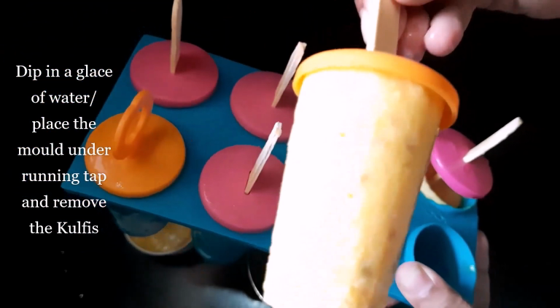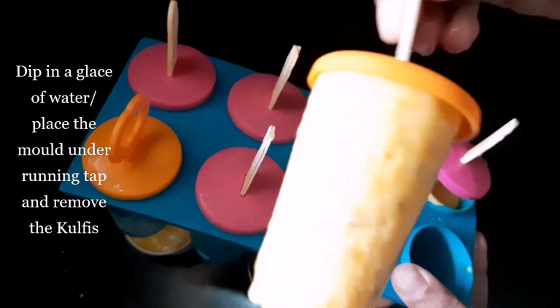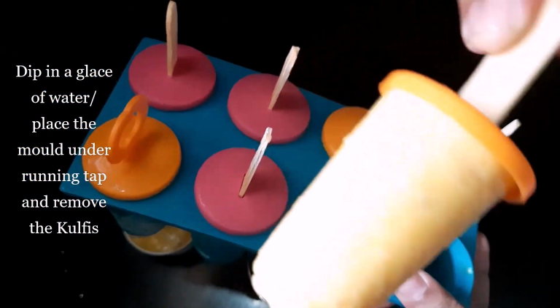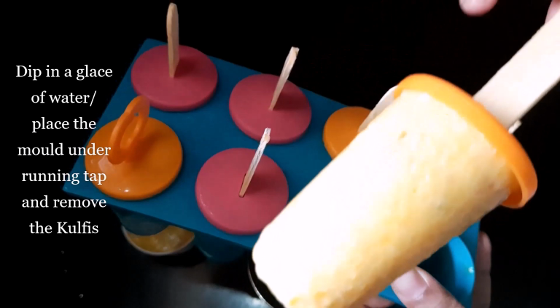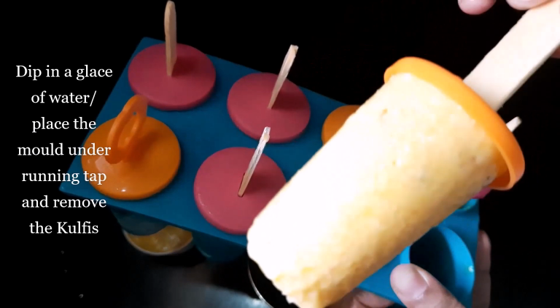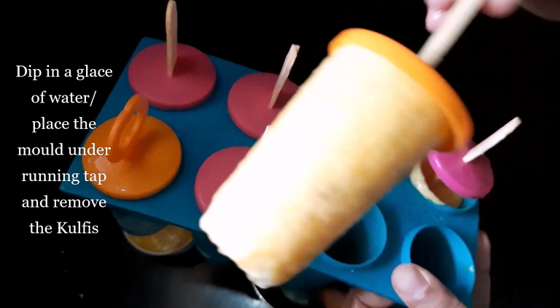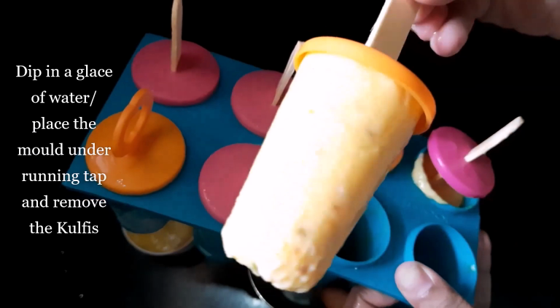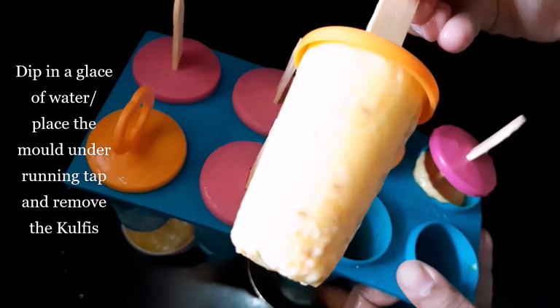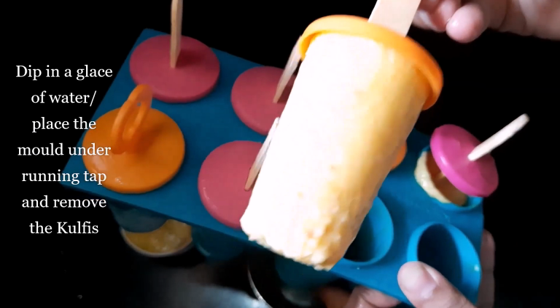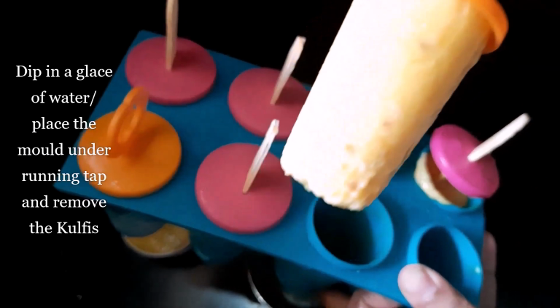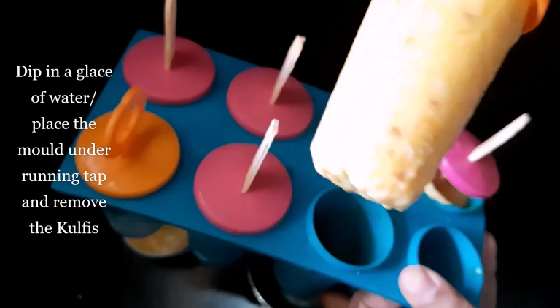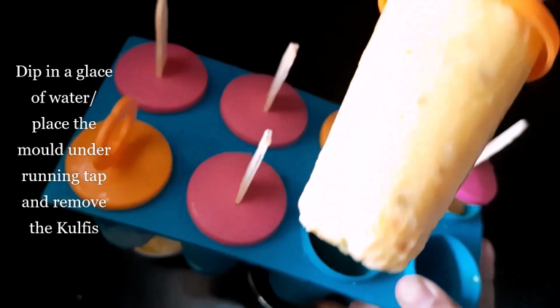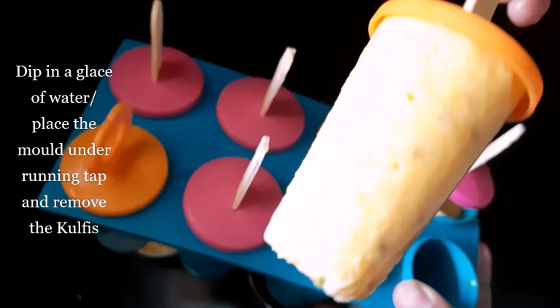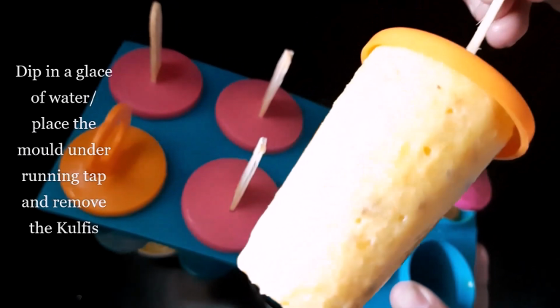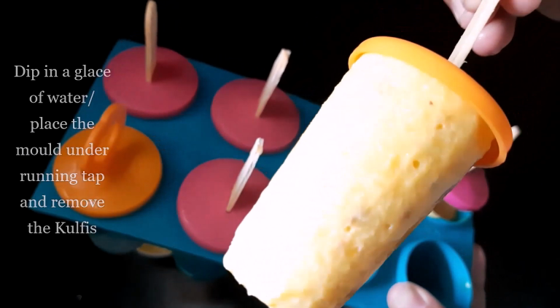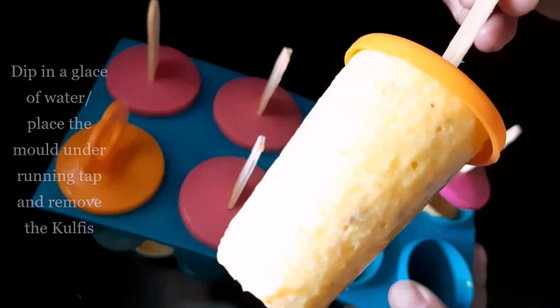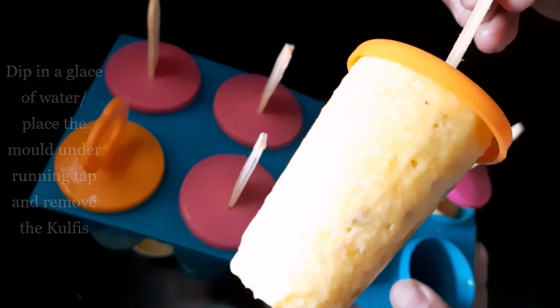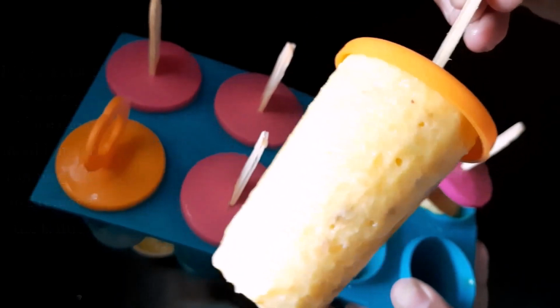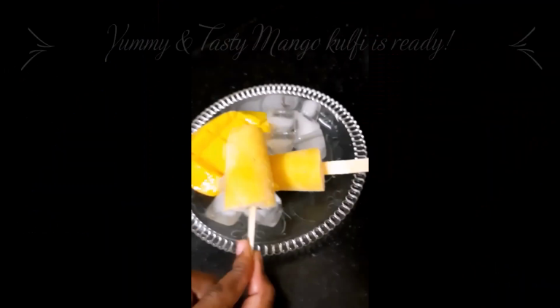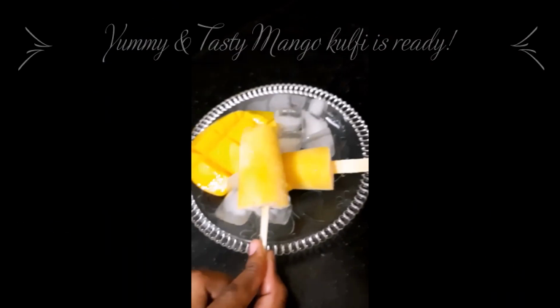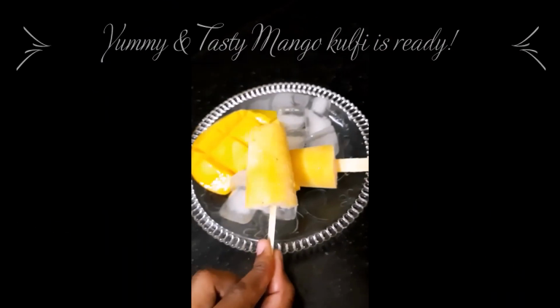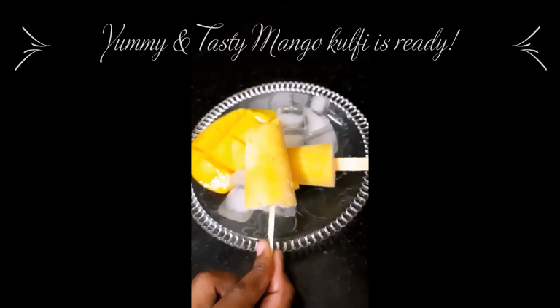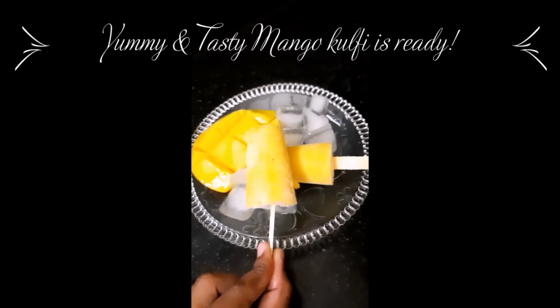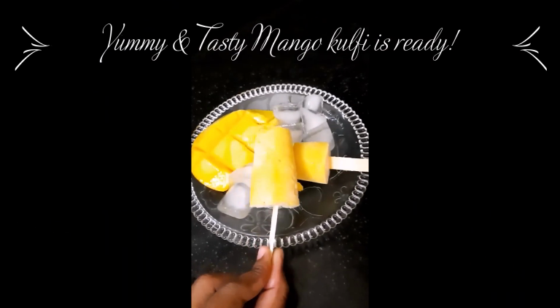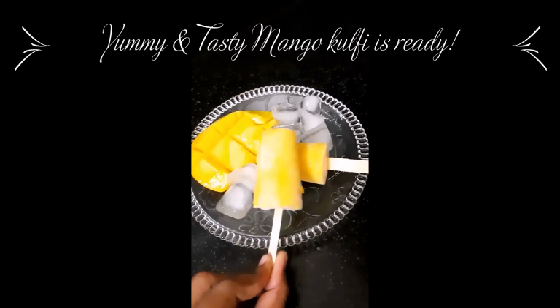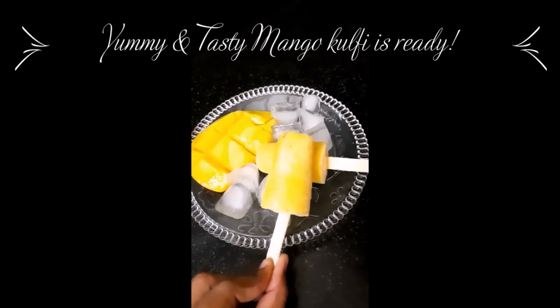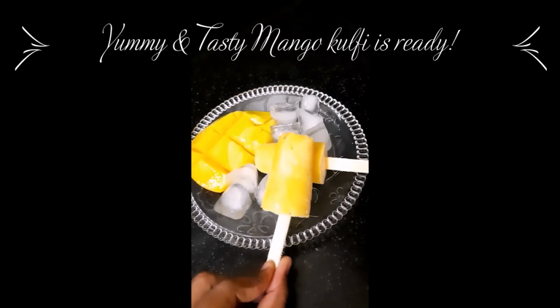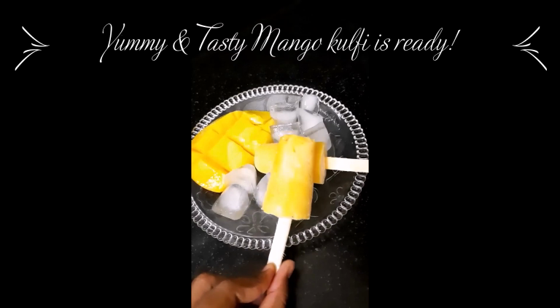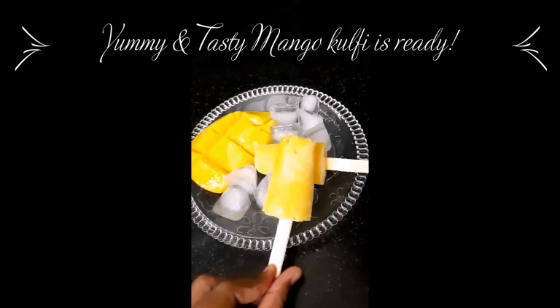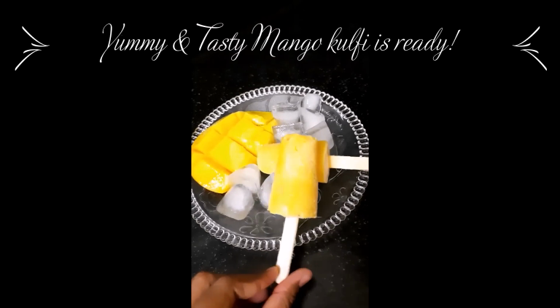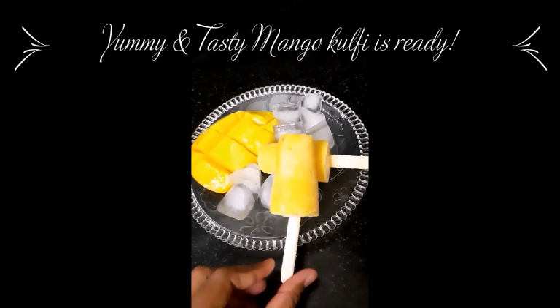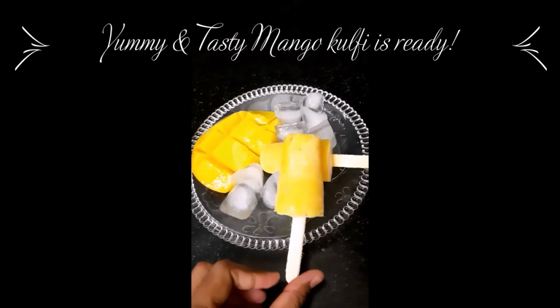Here it is. Yummy and tasty mango kulfi ready to eat.